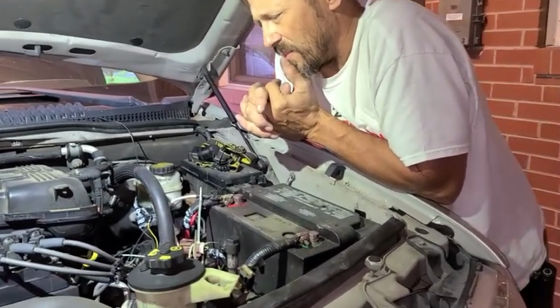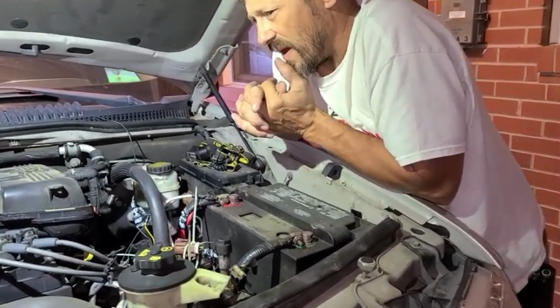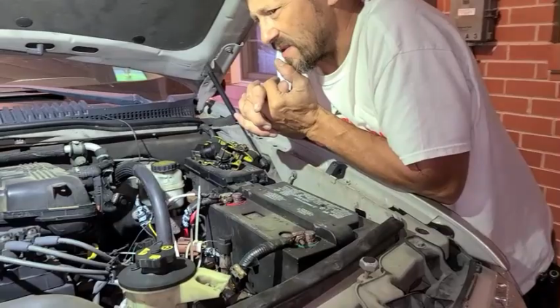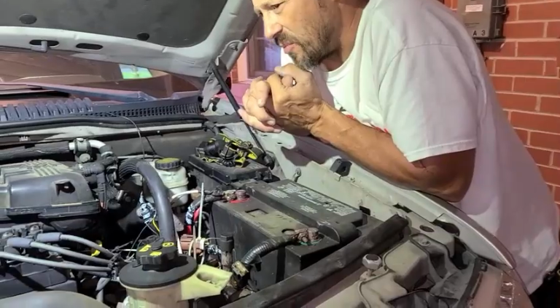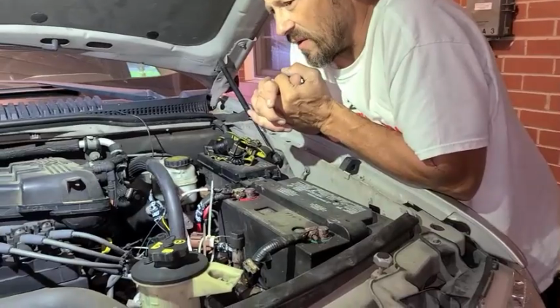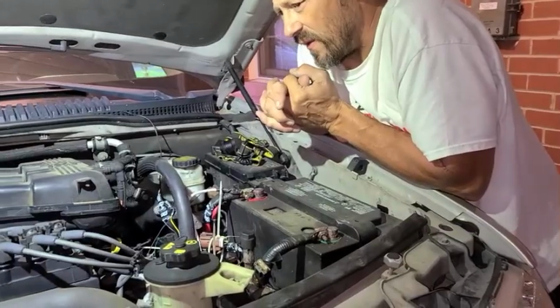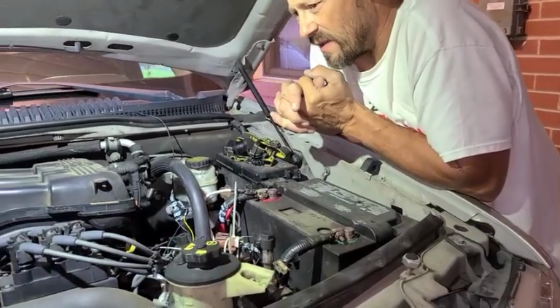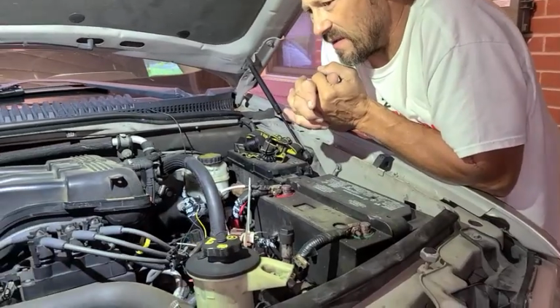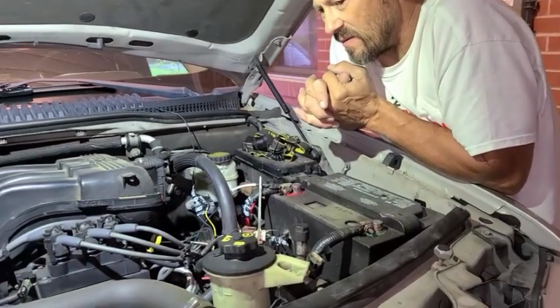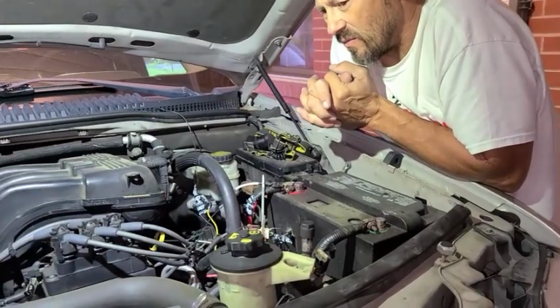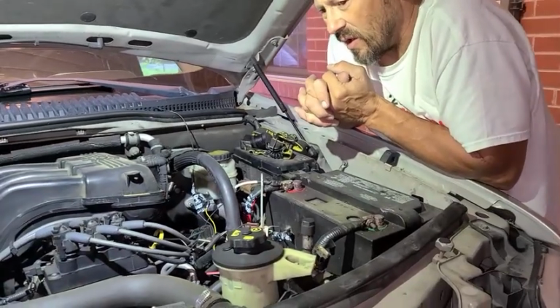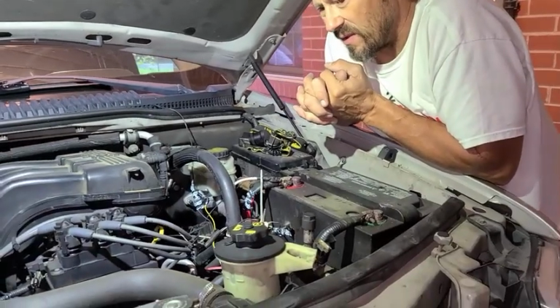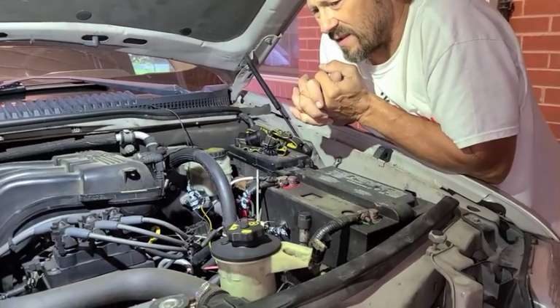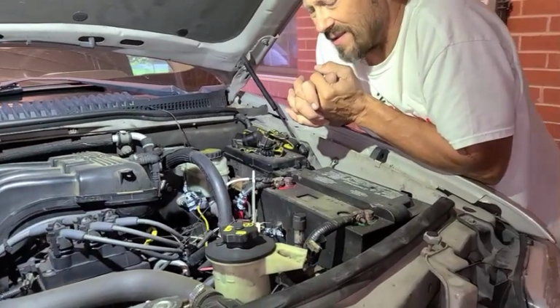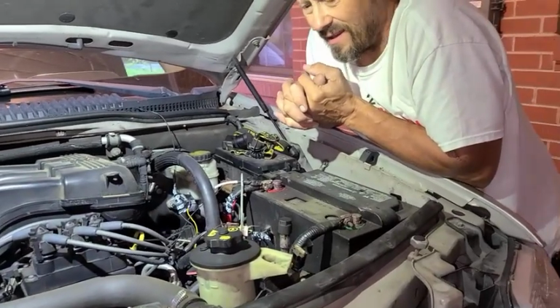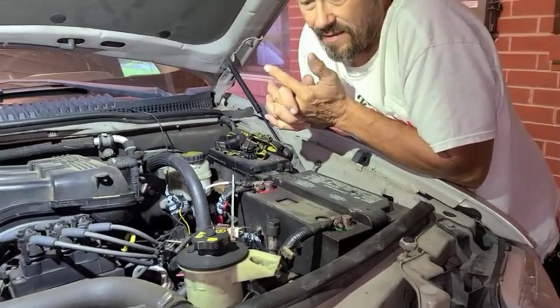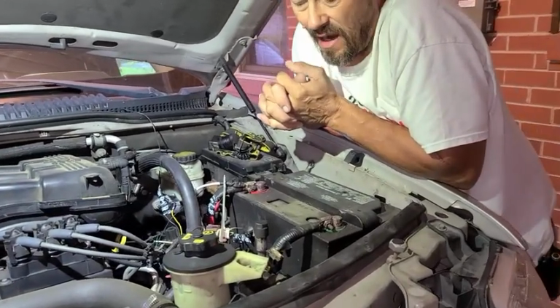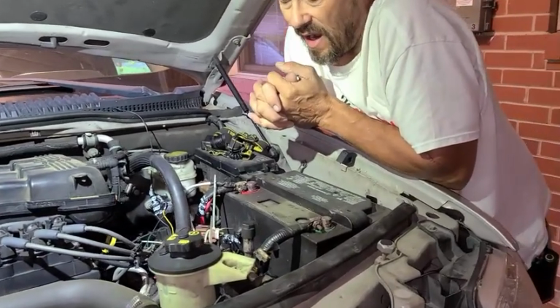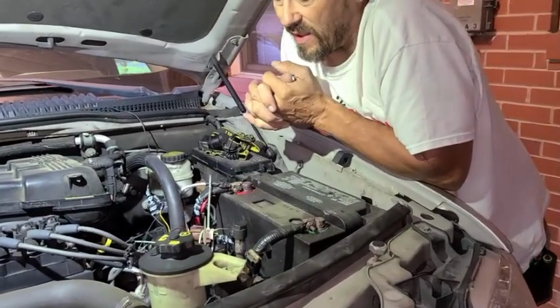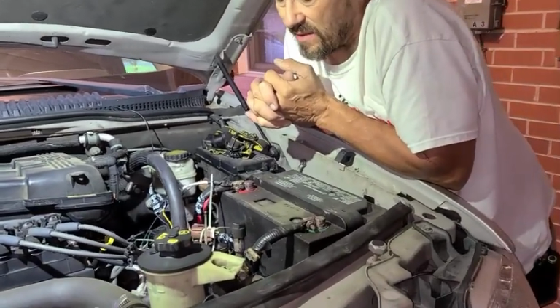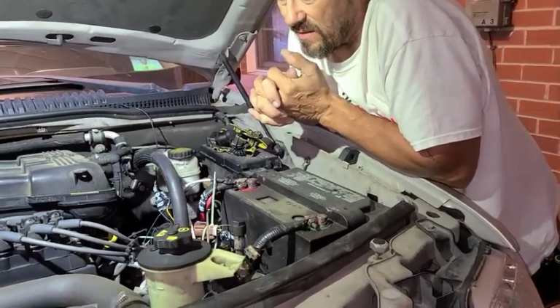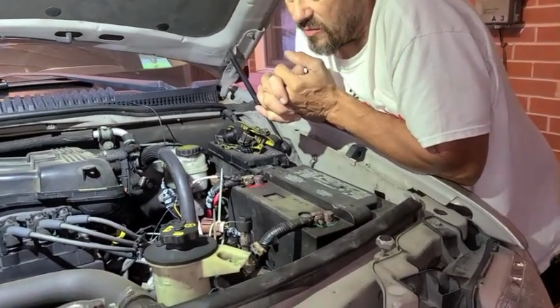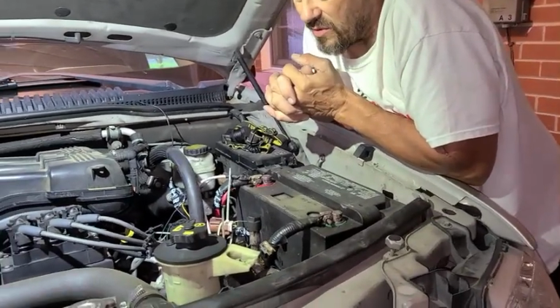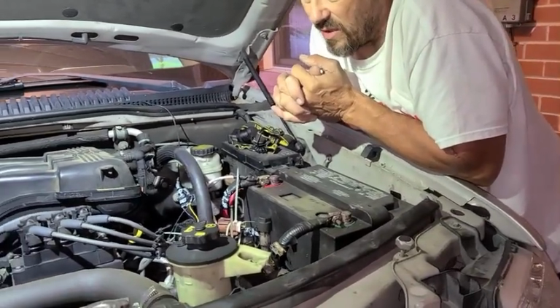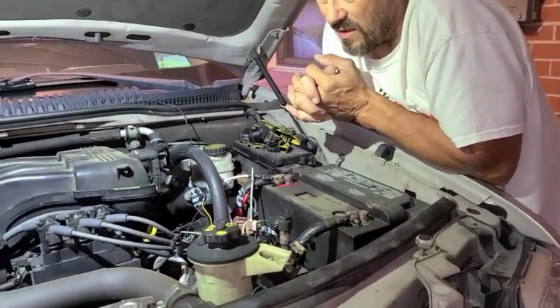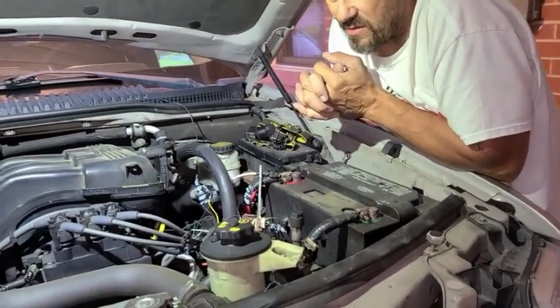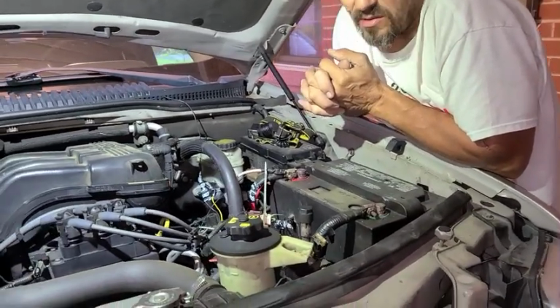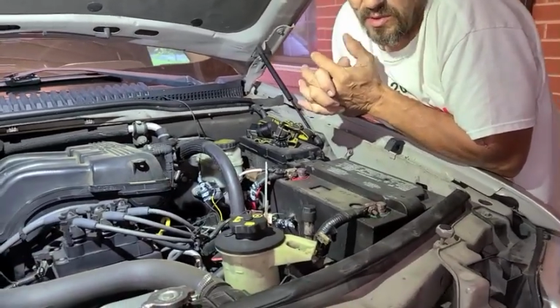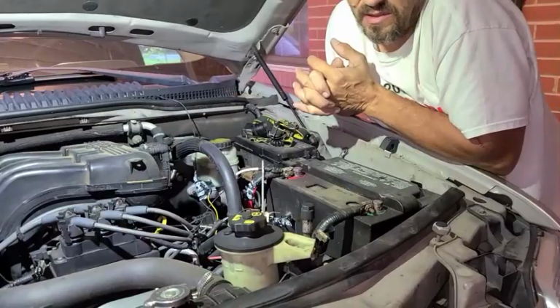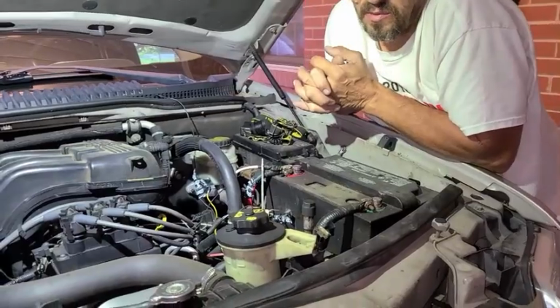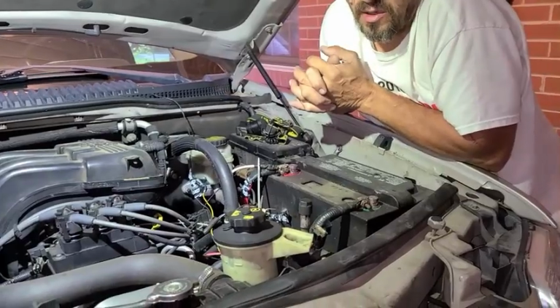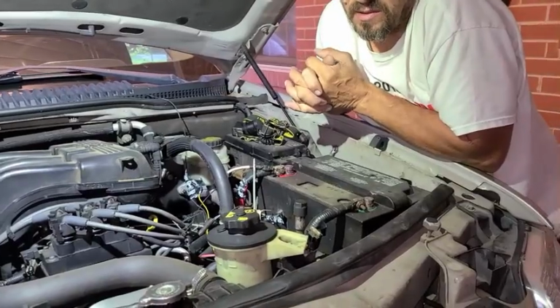I actually bought a fan kit, a wiring kit. I'm not real good at electrical, but this one worked.